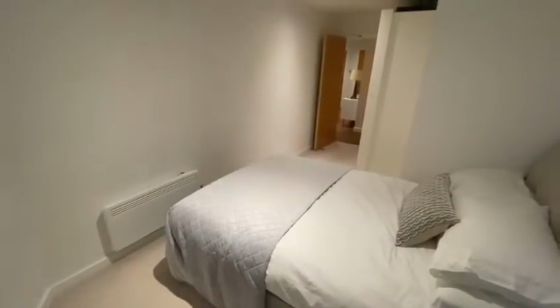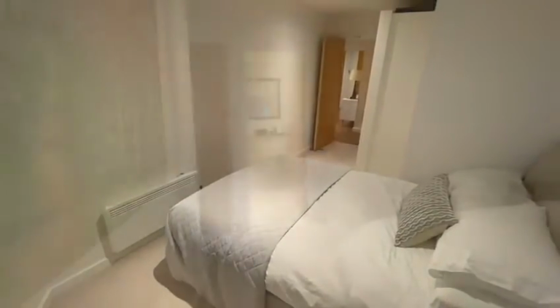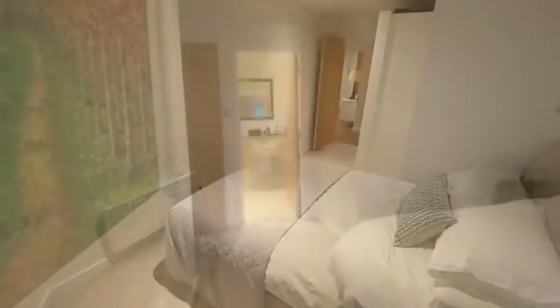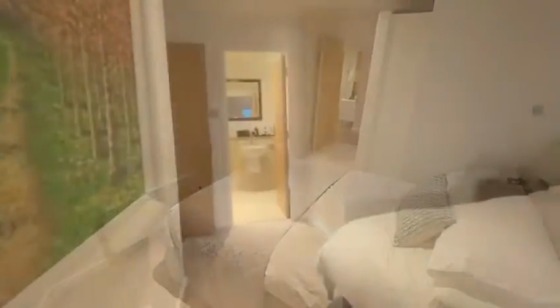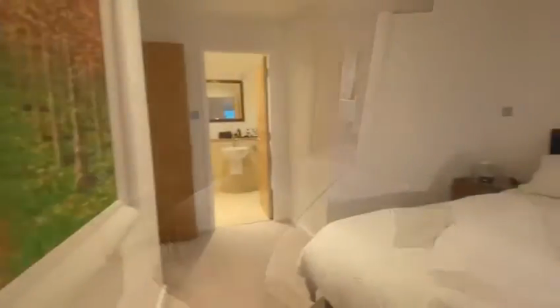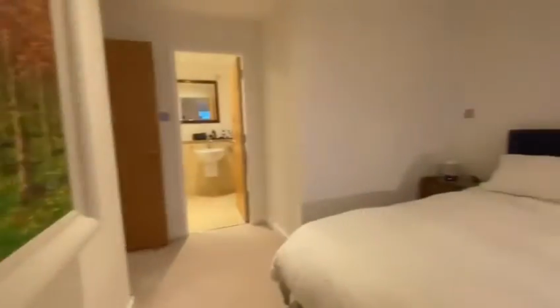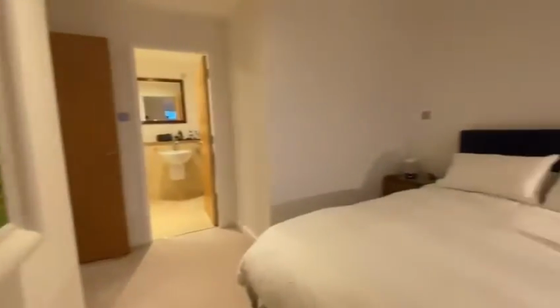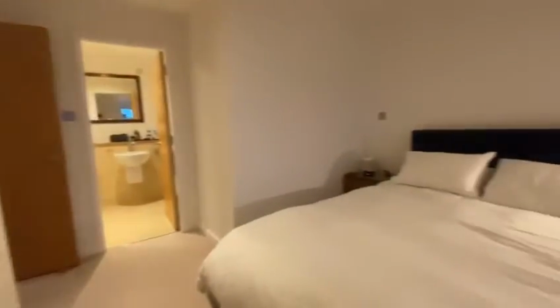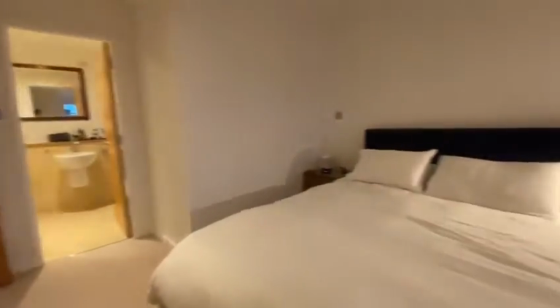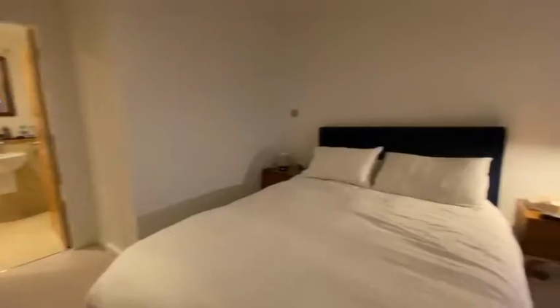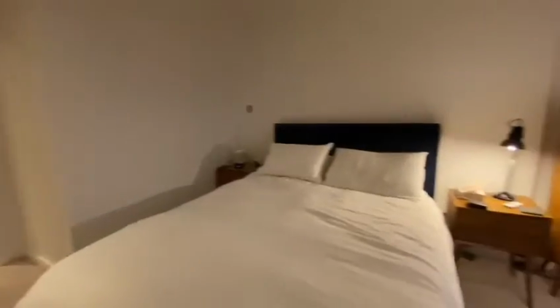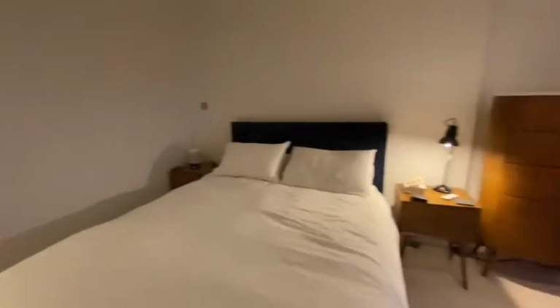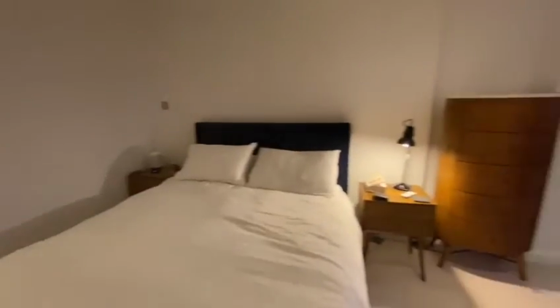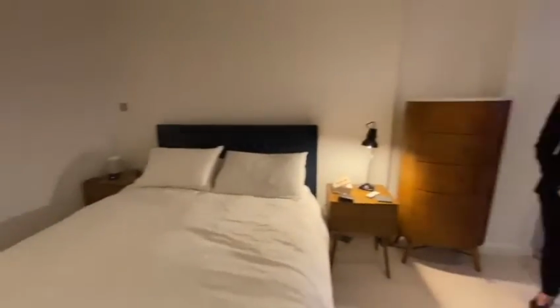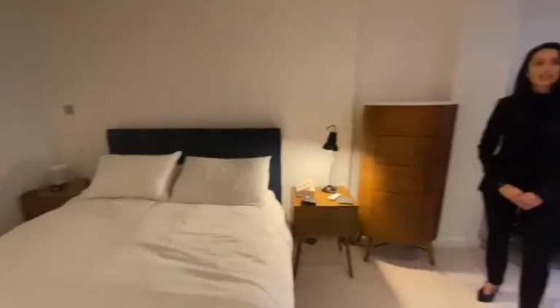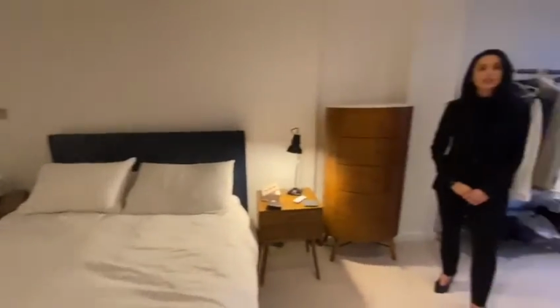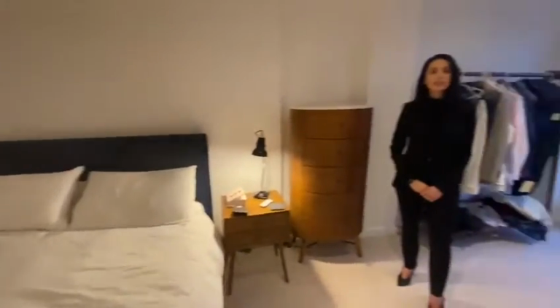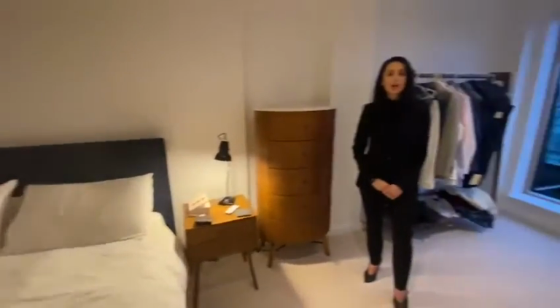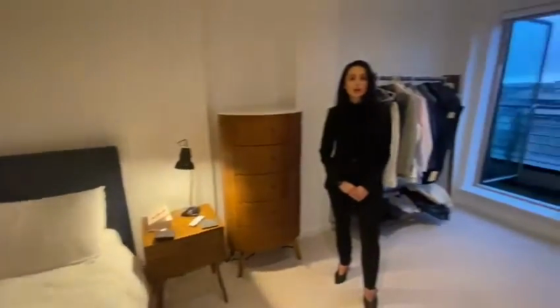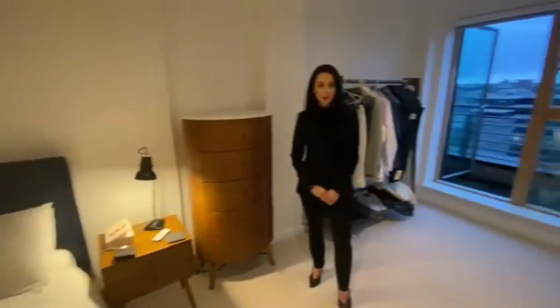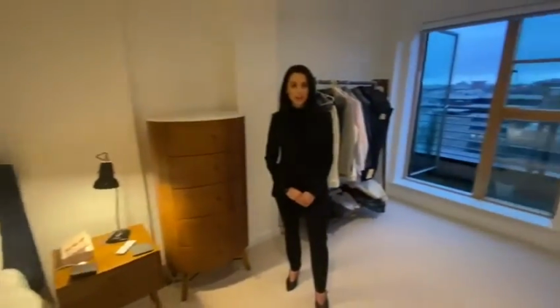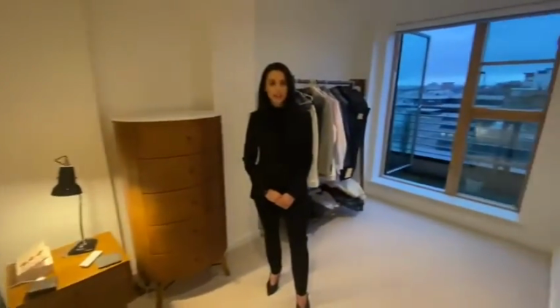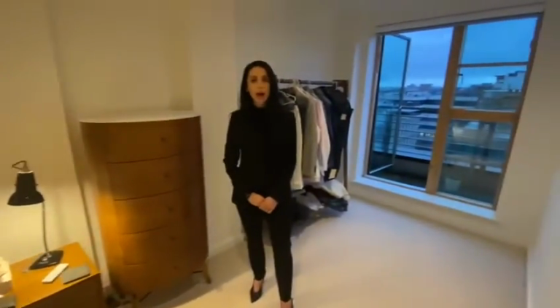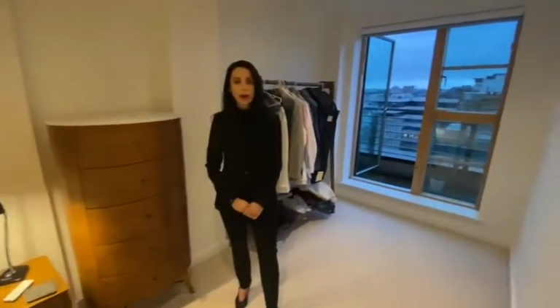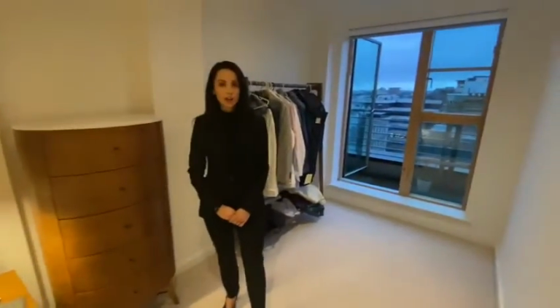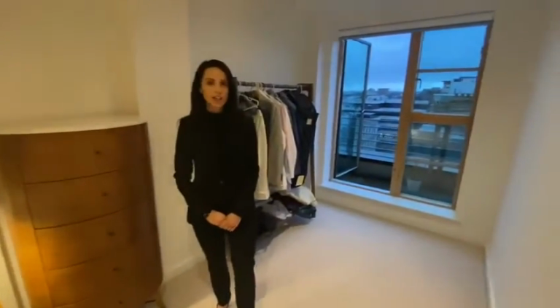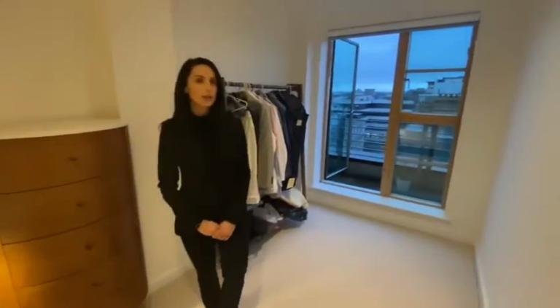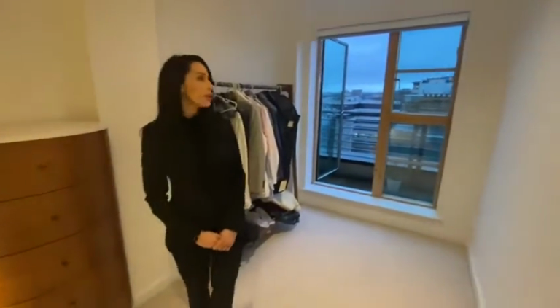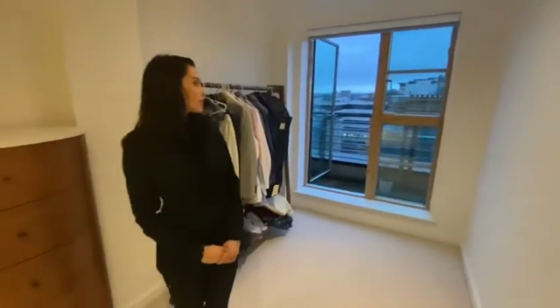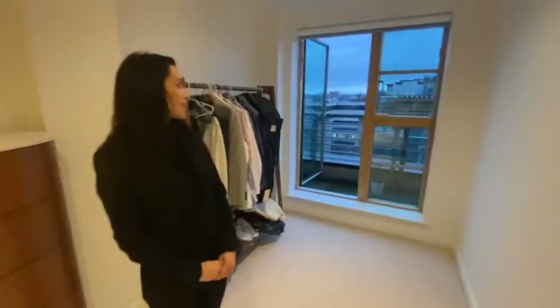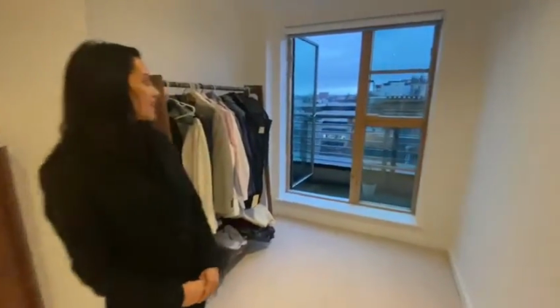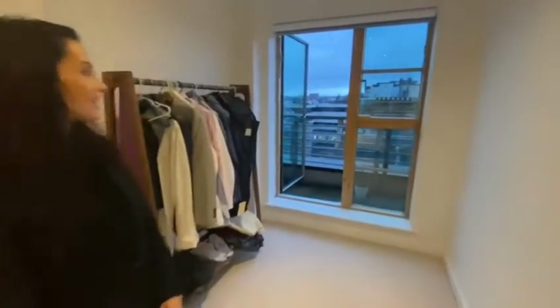The spacious master bedroom includes its own en suite and balcony with views of the city centre.